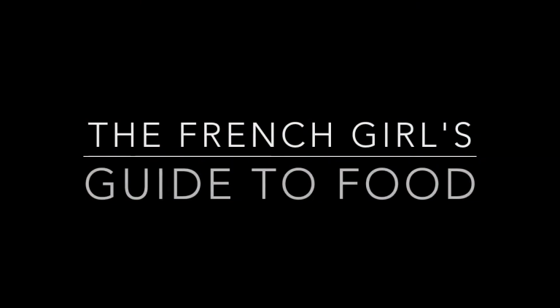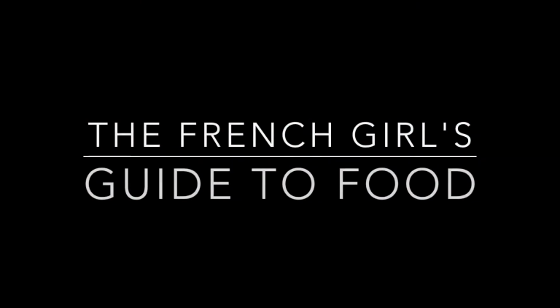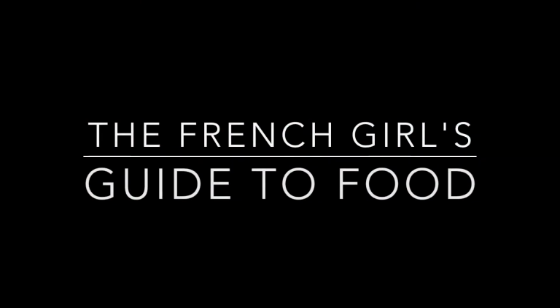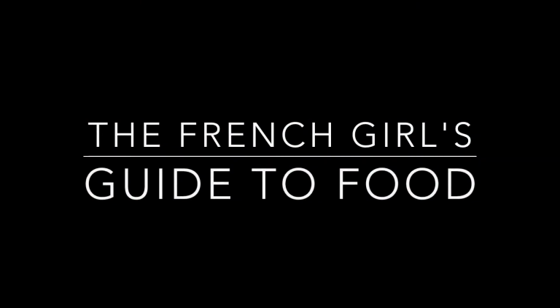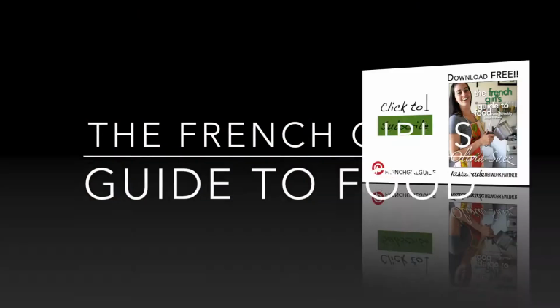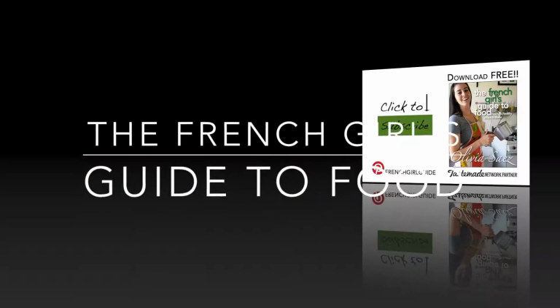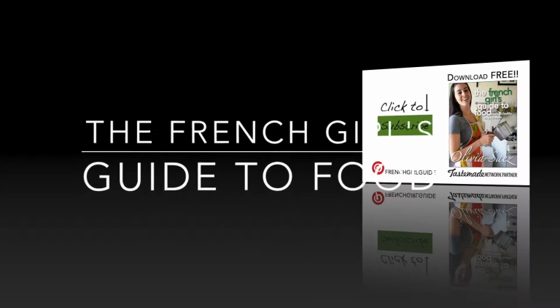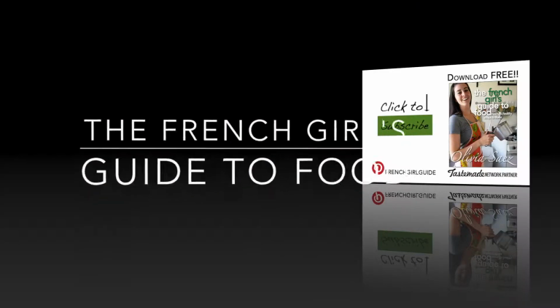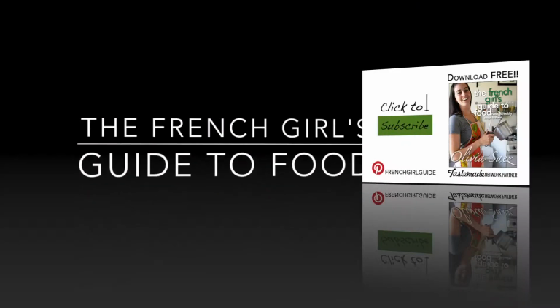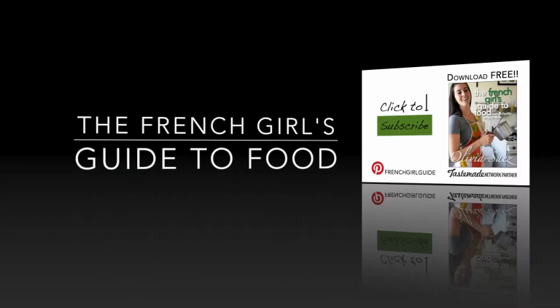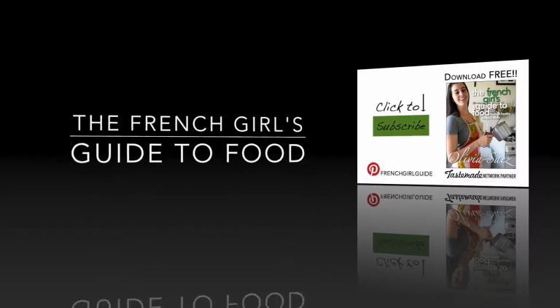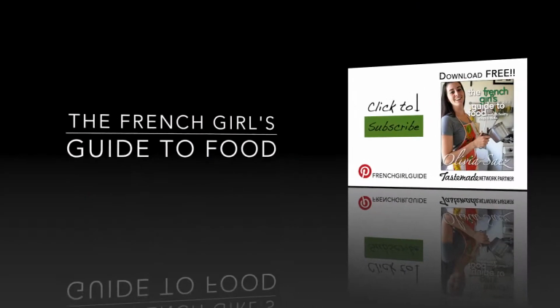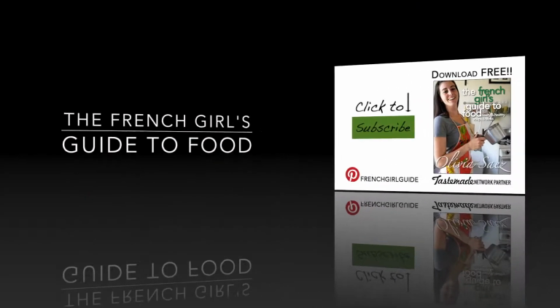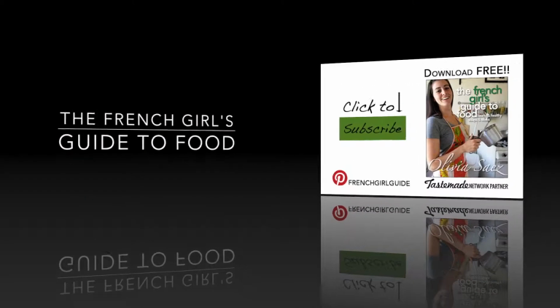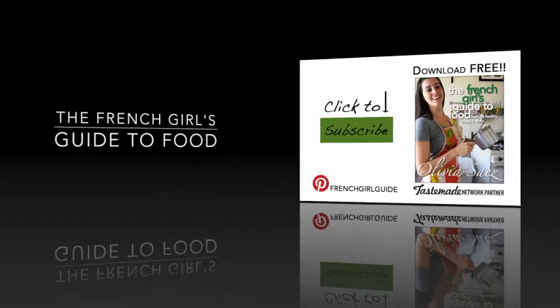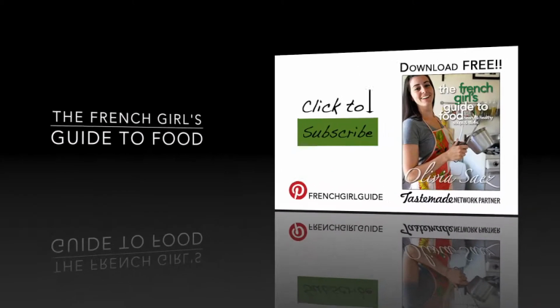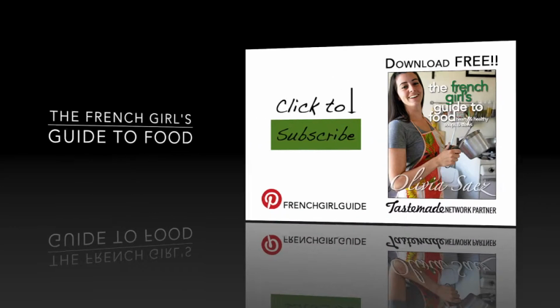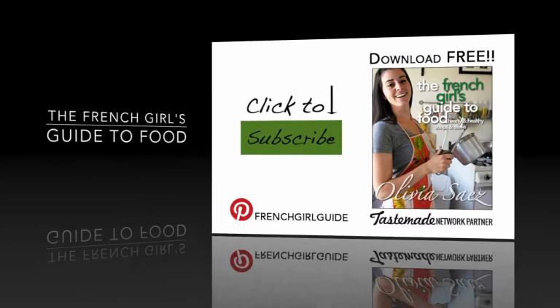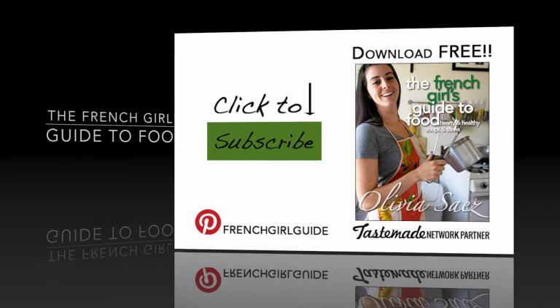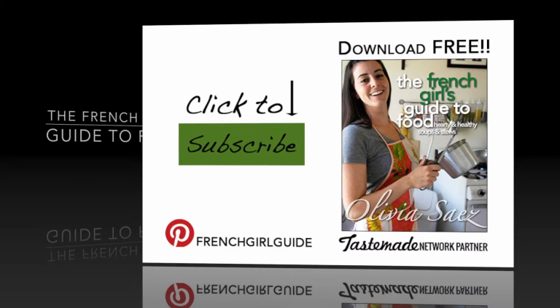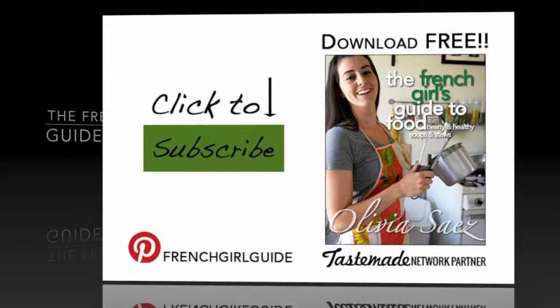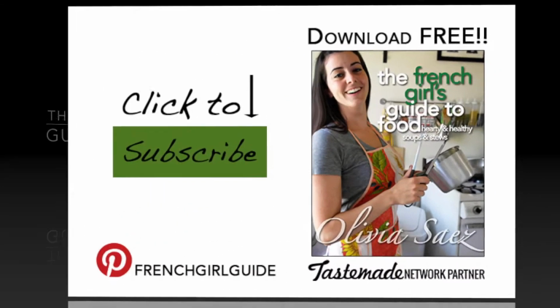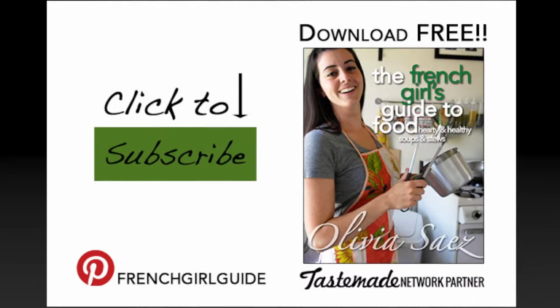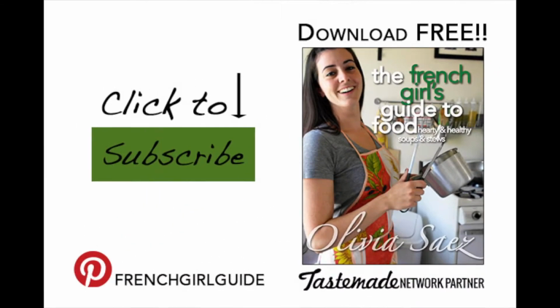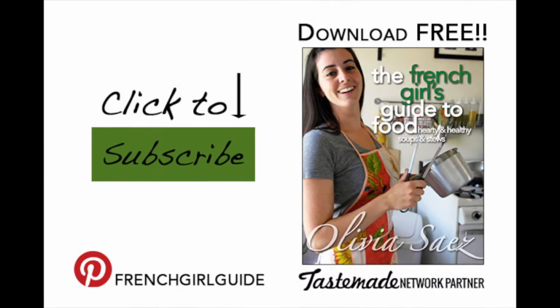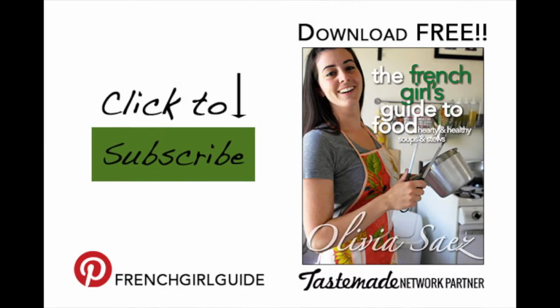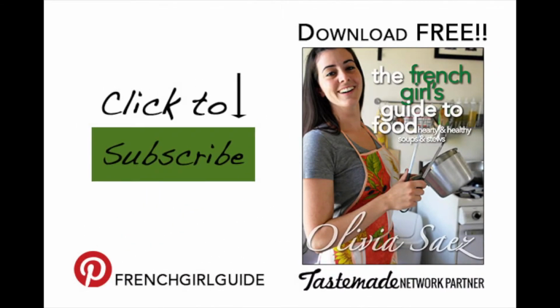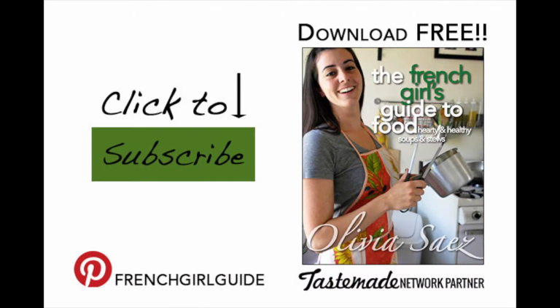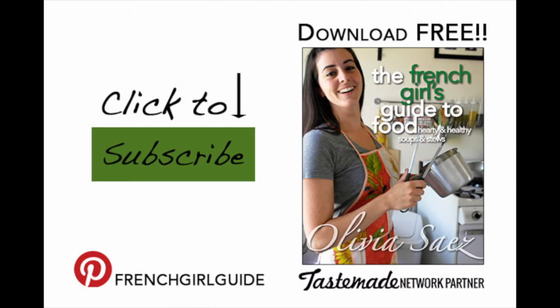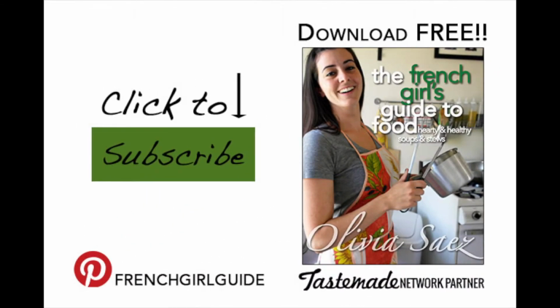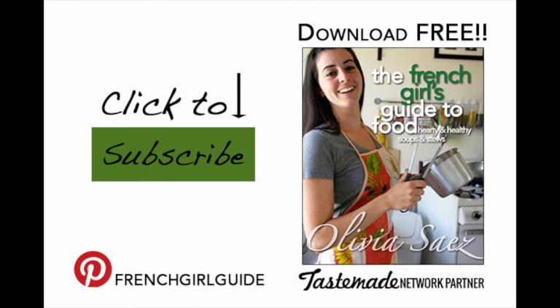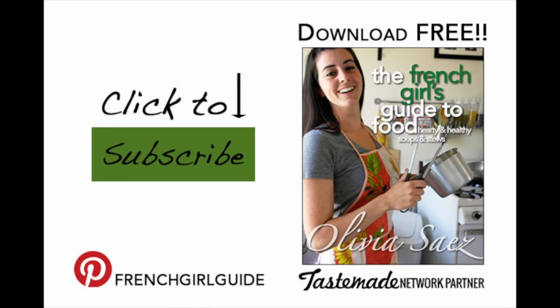Thanks for watching the French Girl's Guide to Food. Click to subscribe for more, and à votre santé!